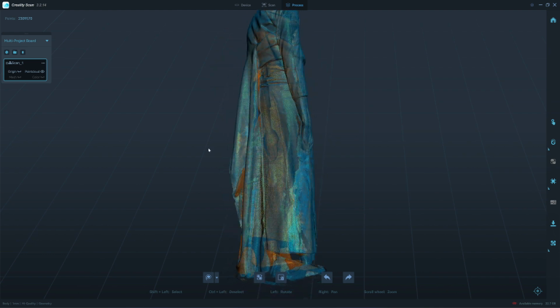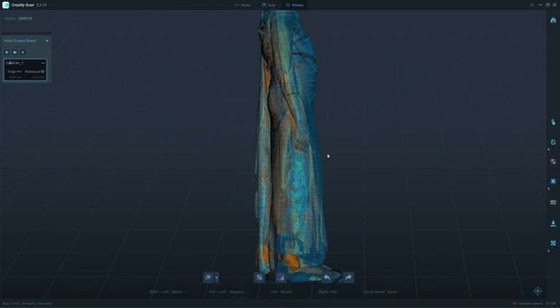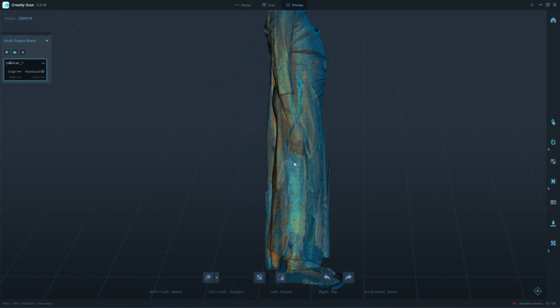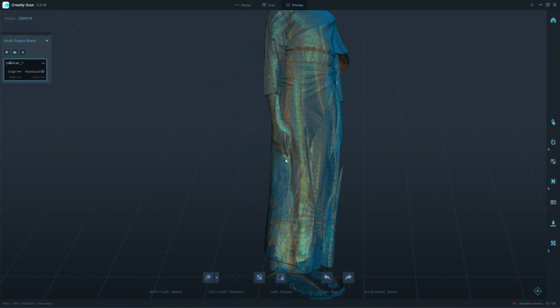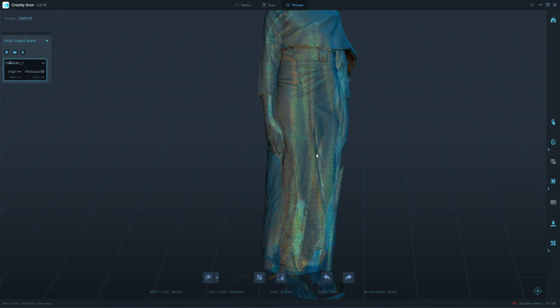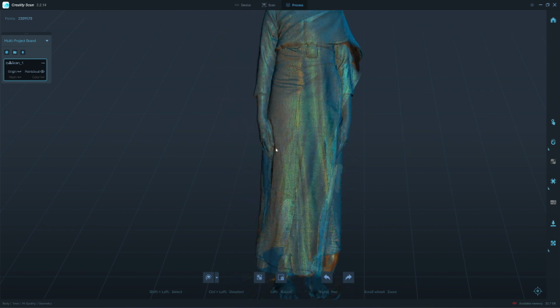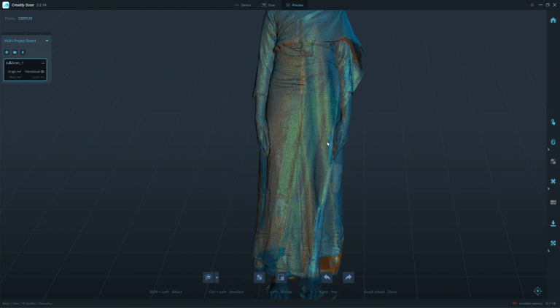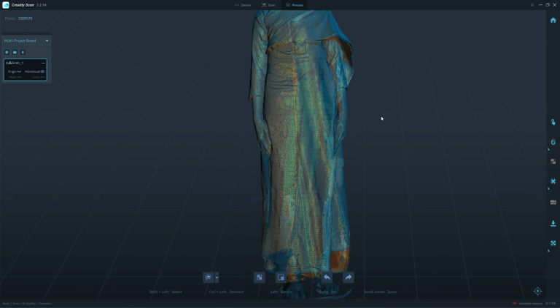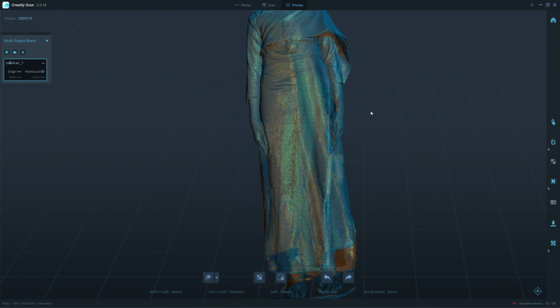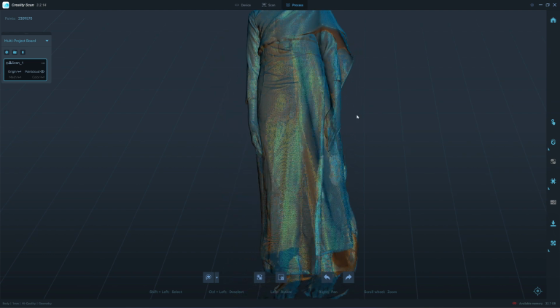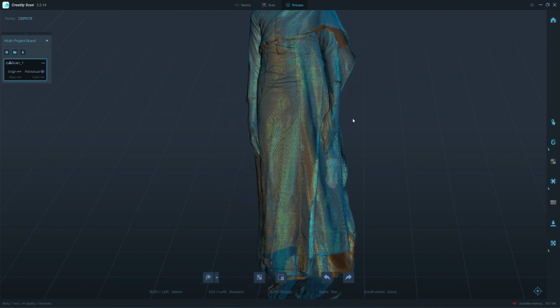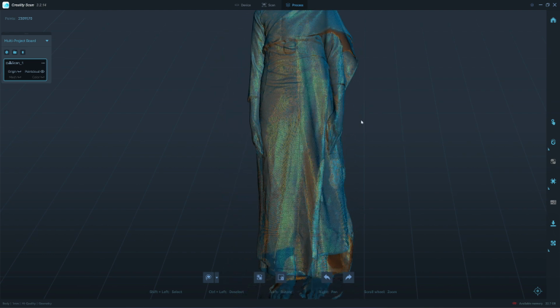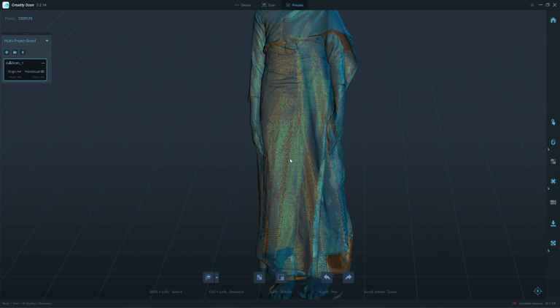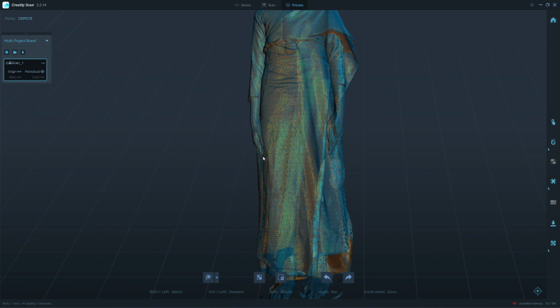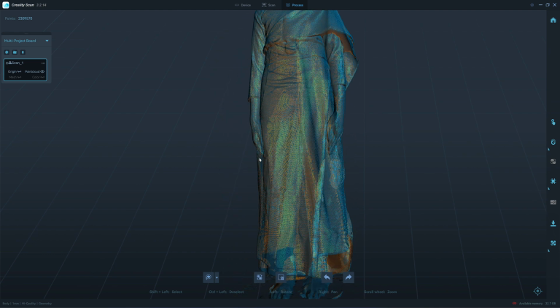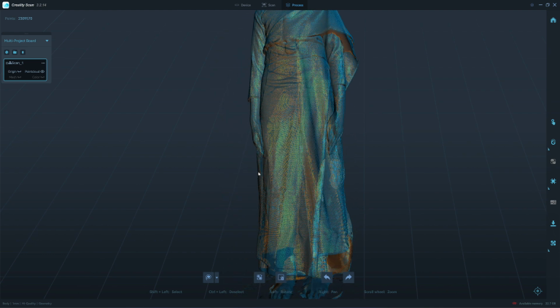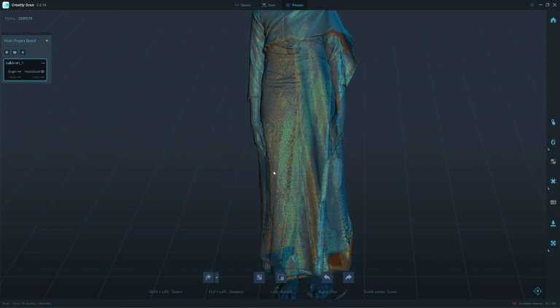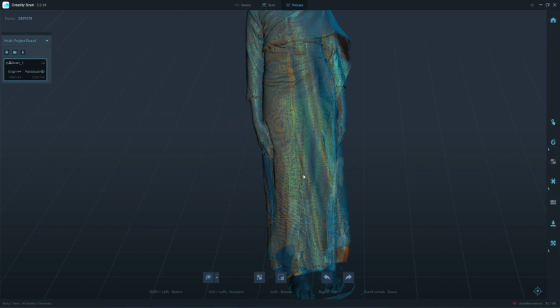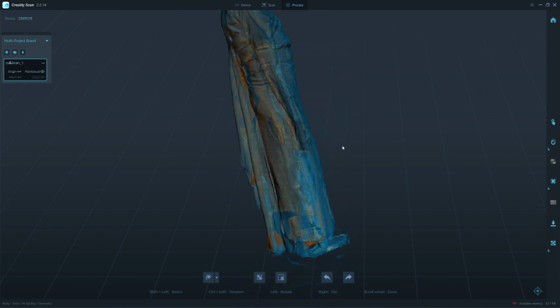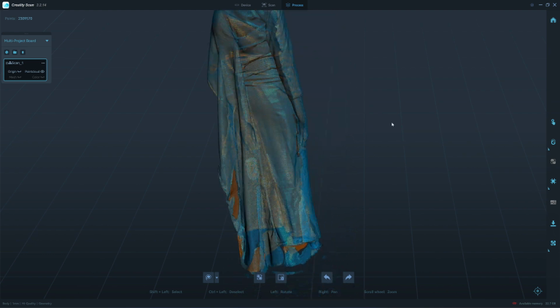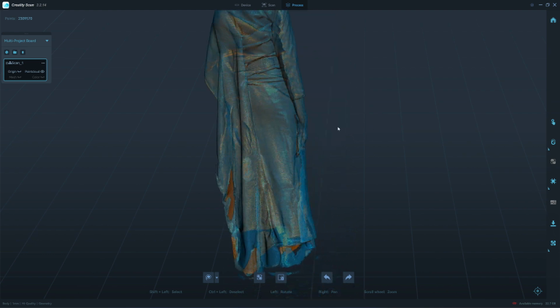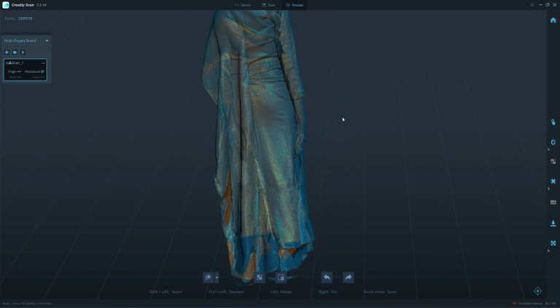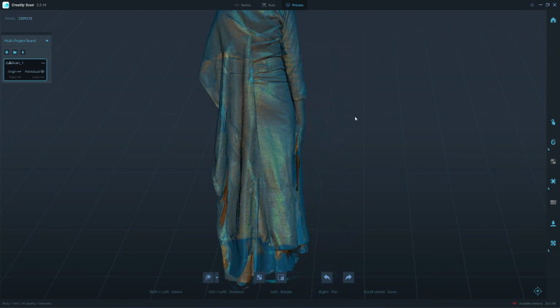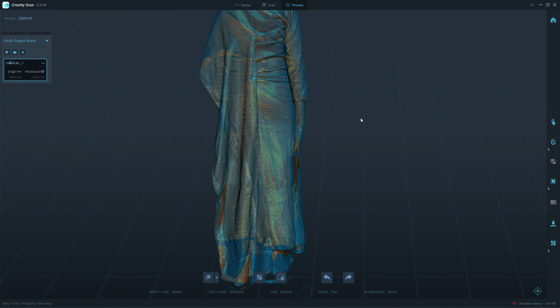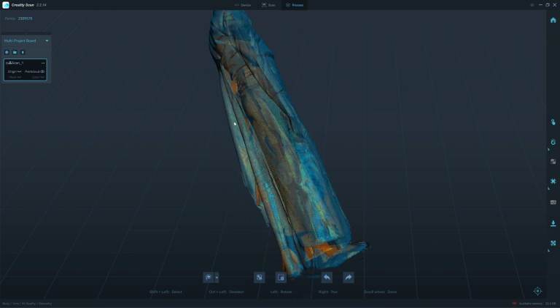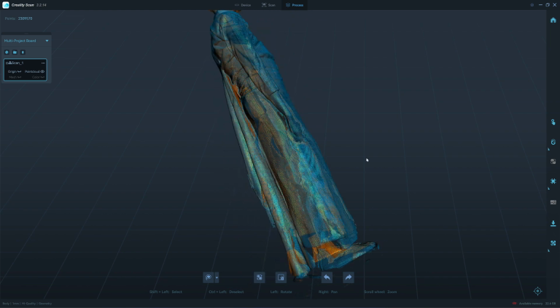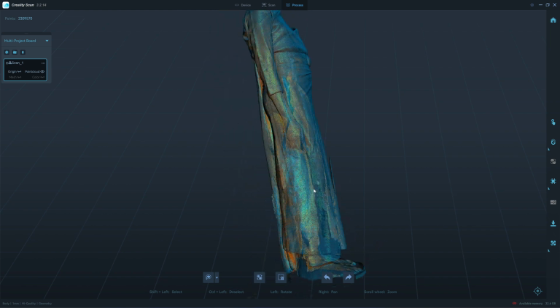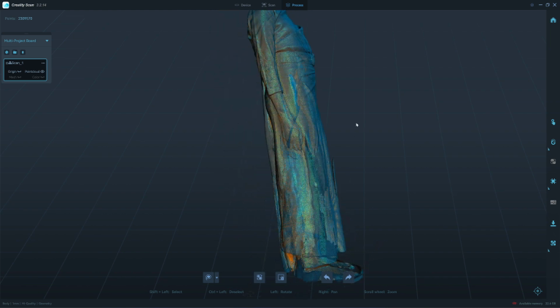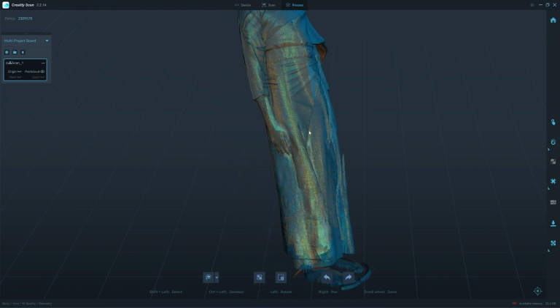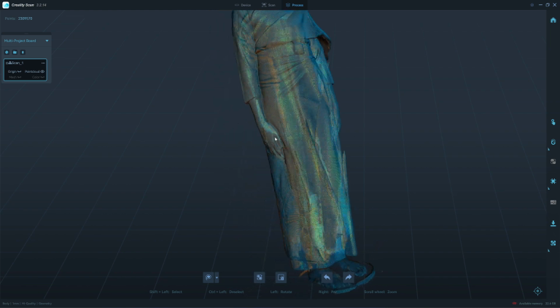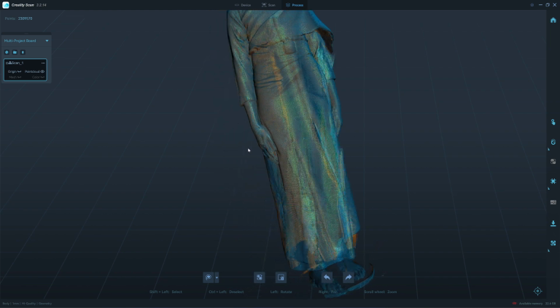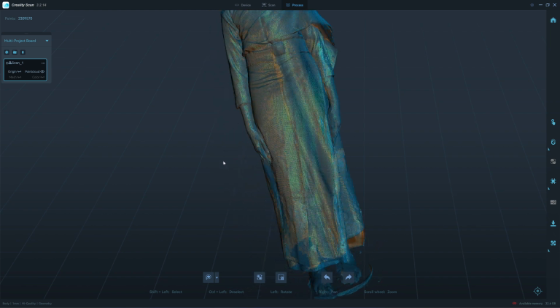We have a double wall here on the left, because her dress moved while scanning.